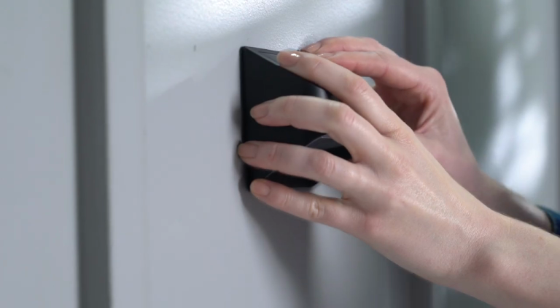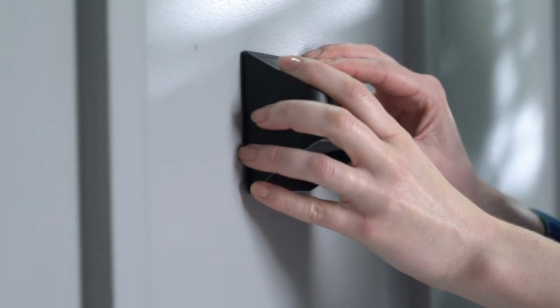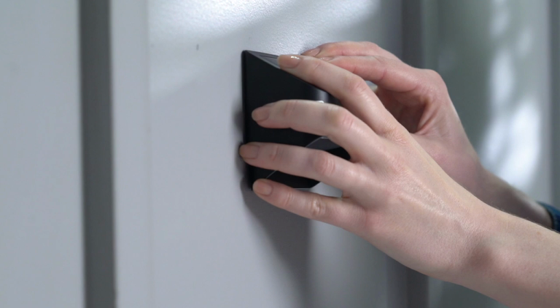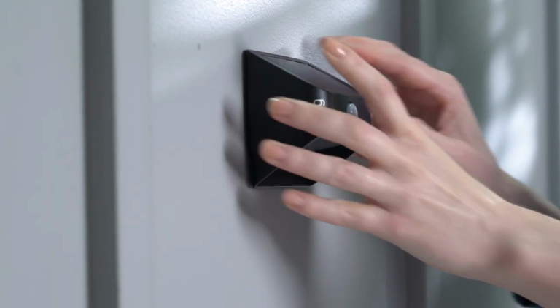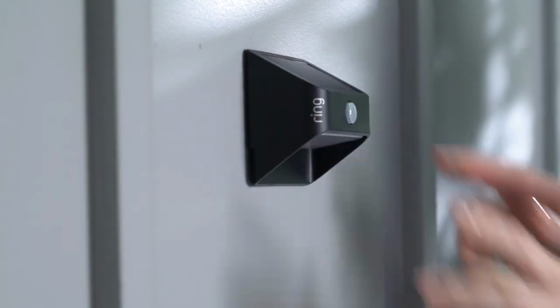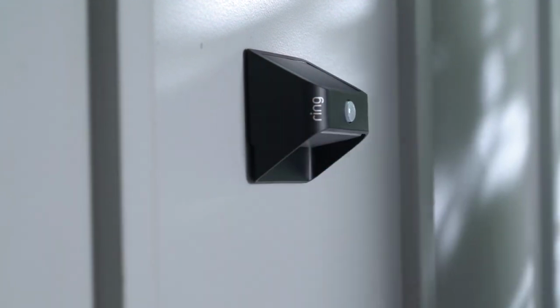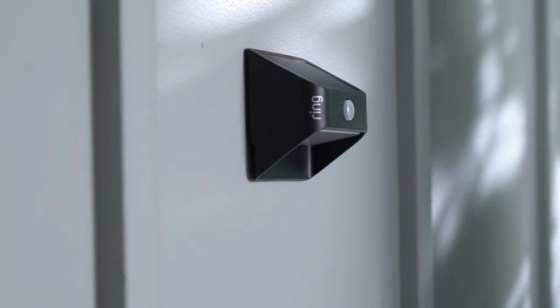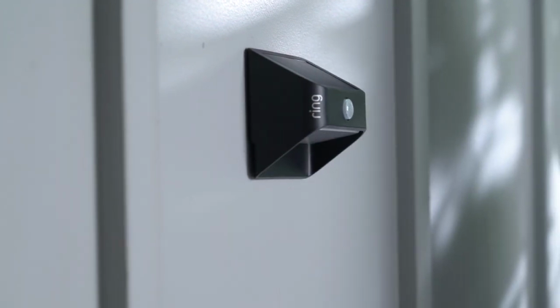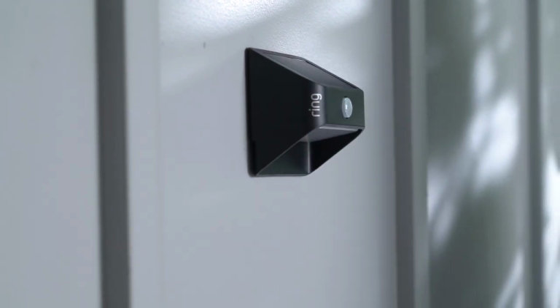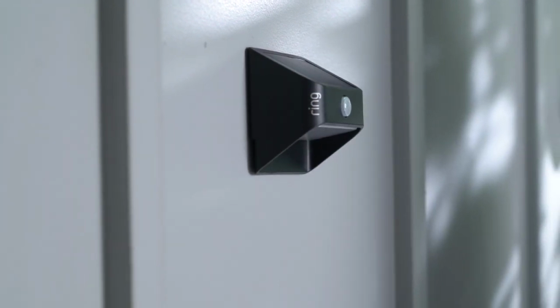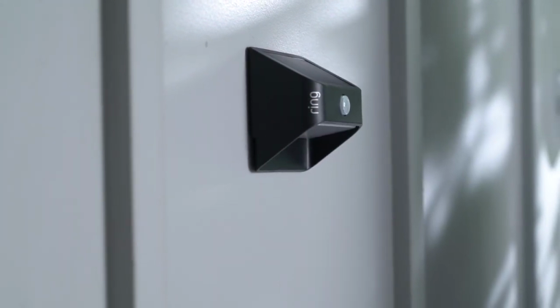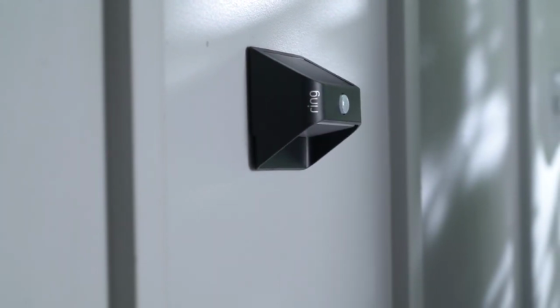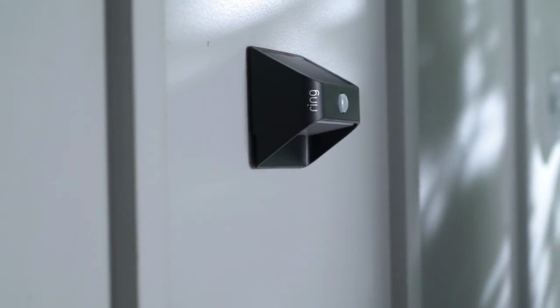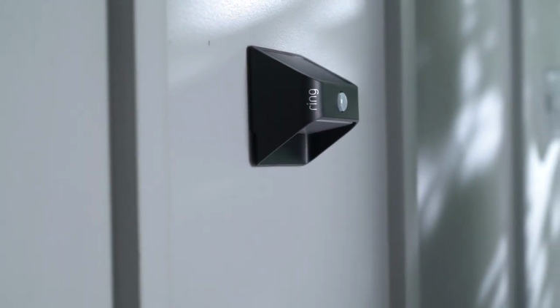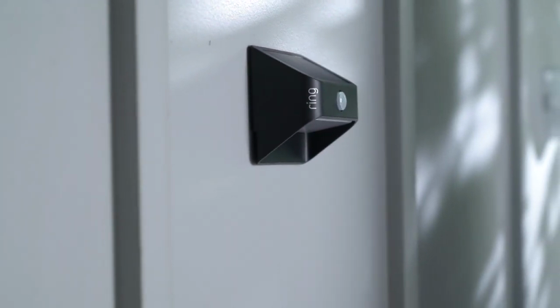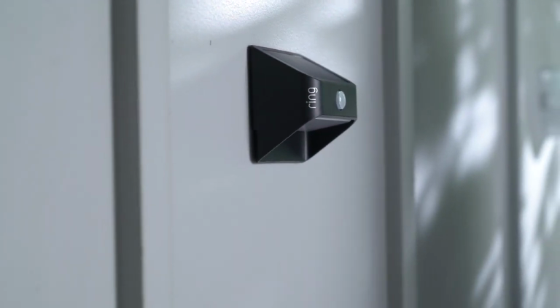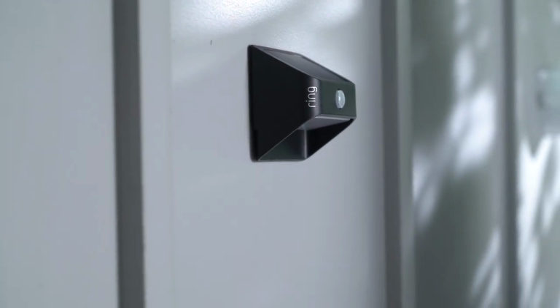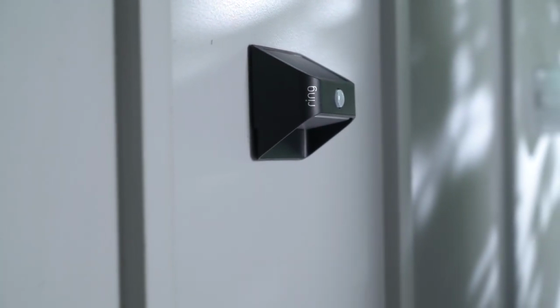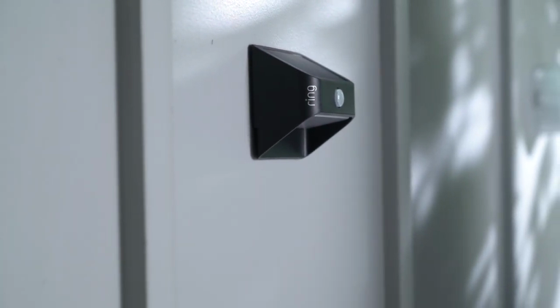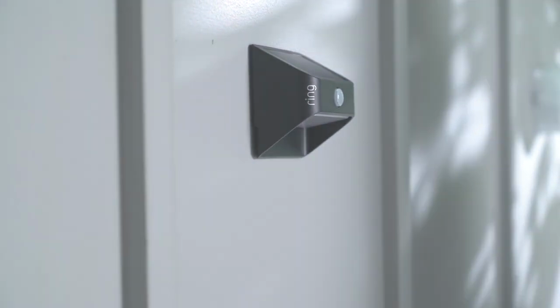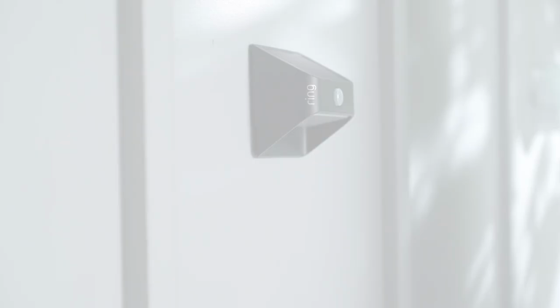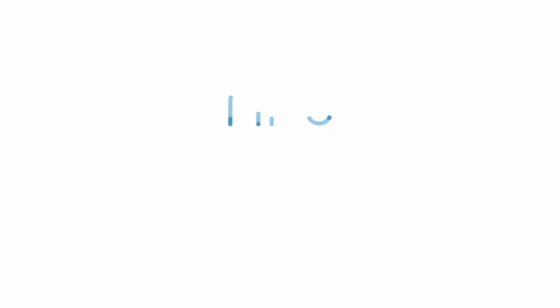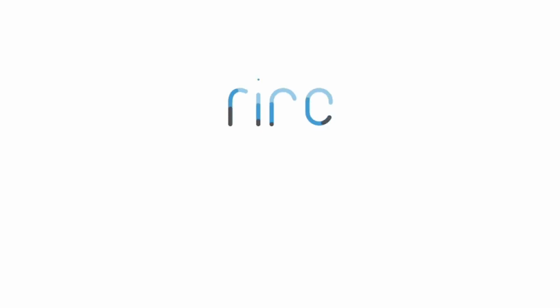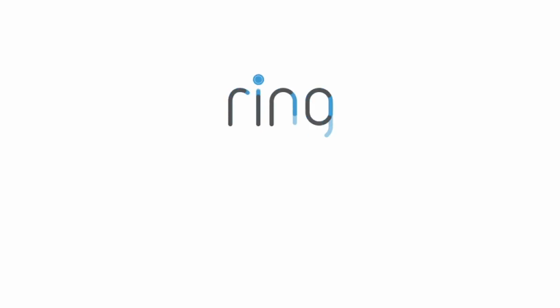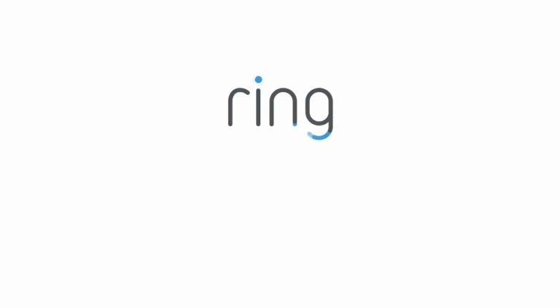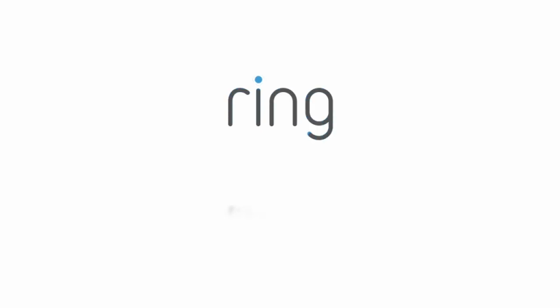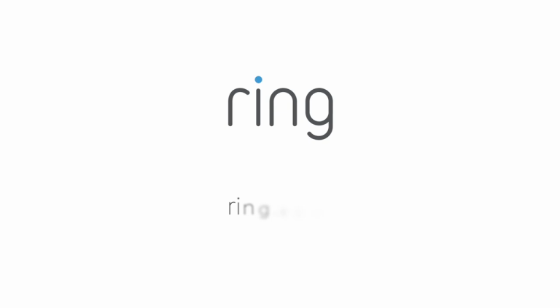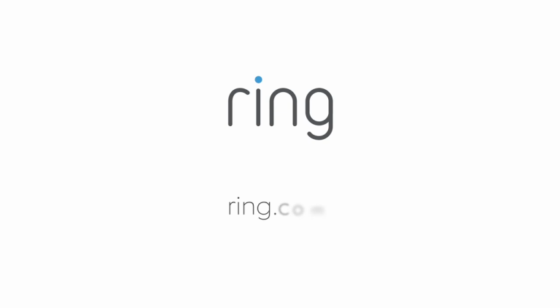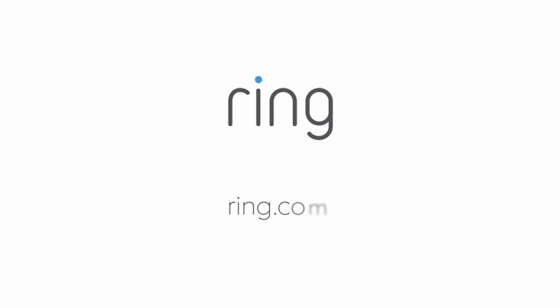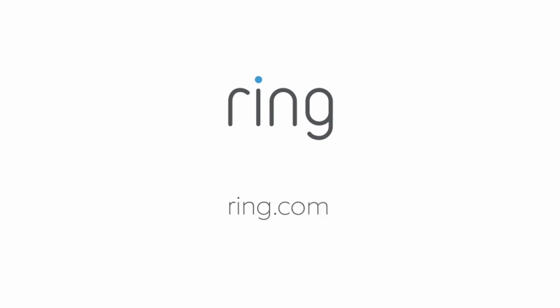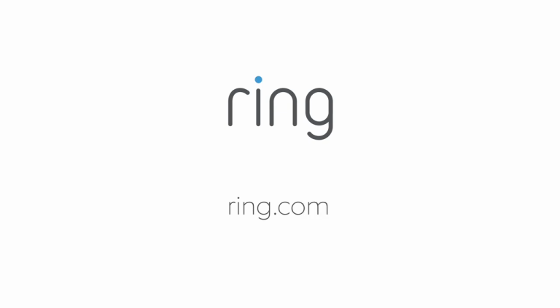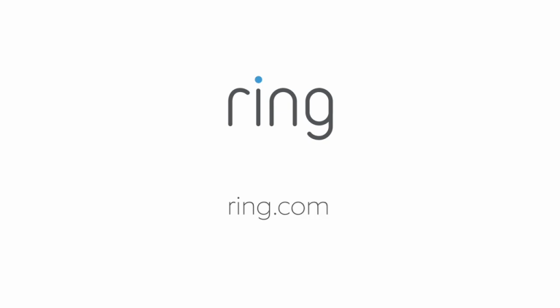We hope this video has helped you set up your Ring steplight. Need more help? Visit us at Ring.com.